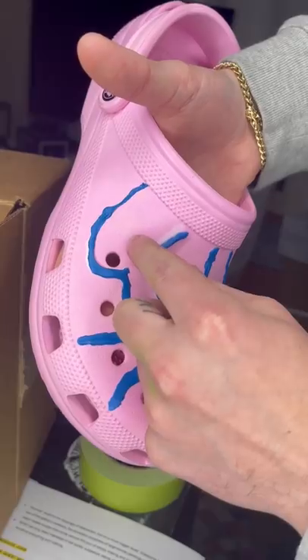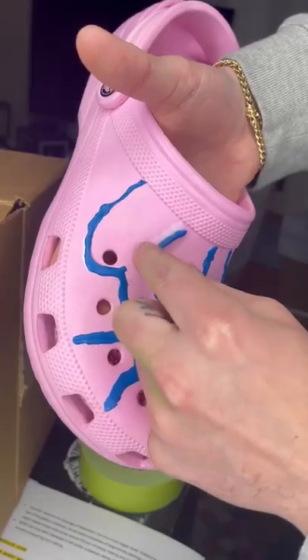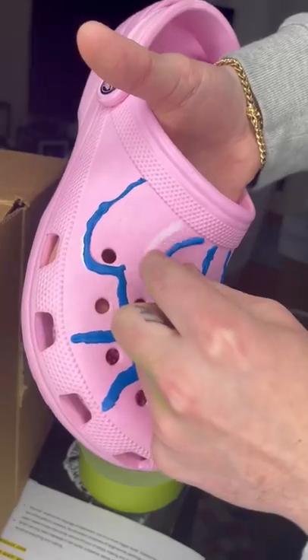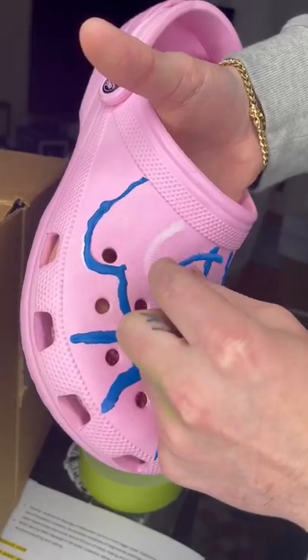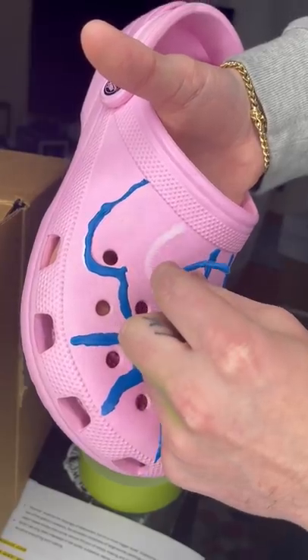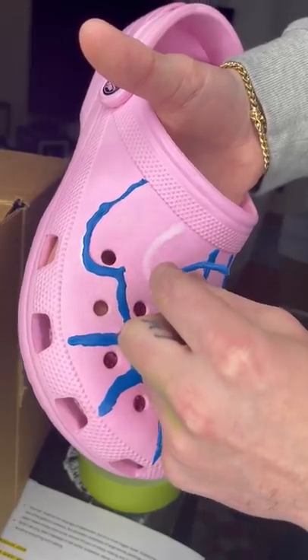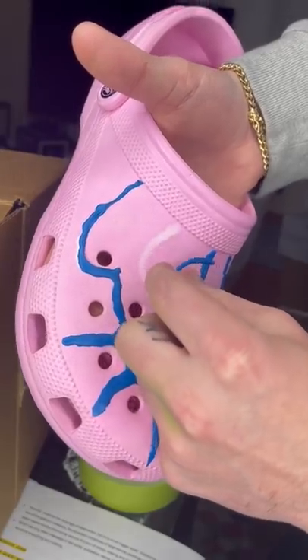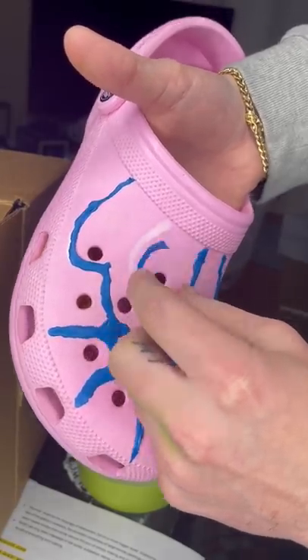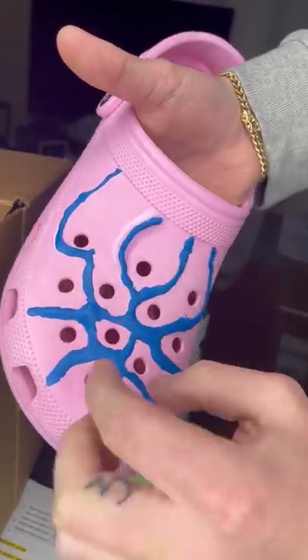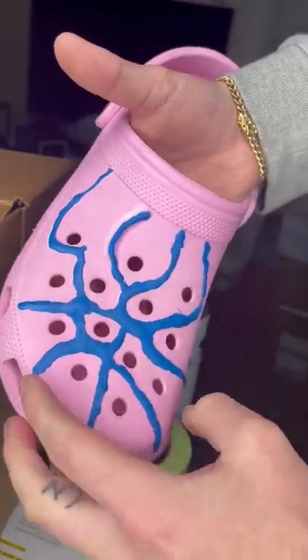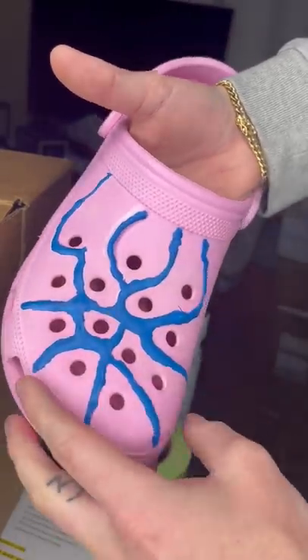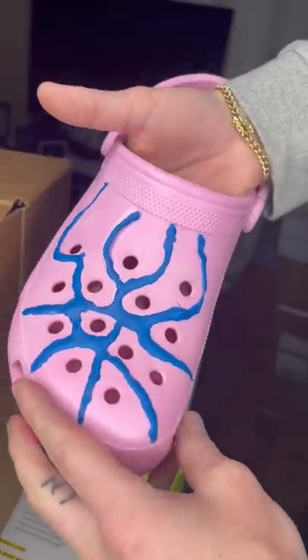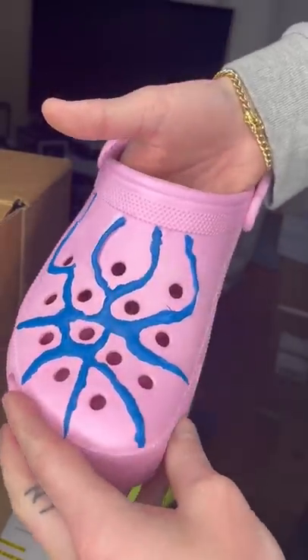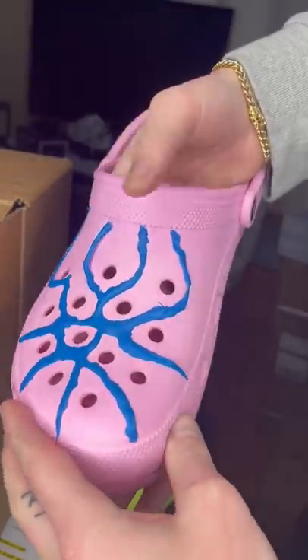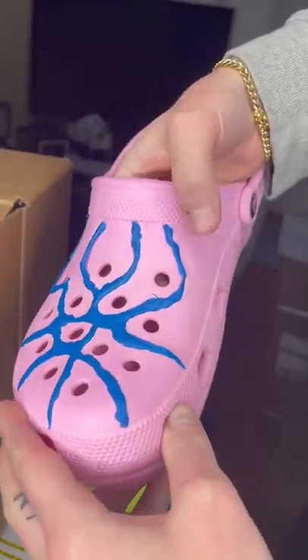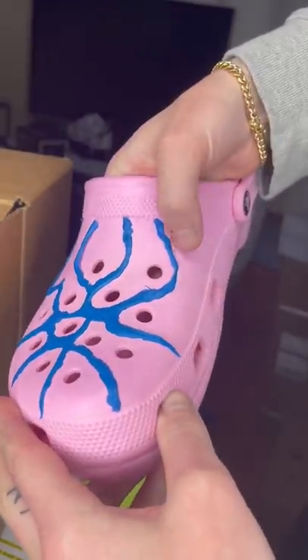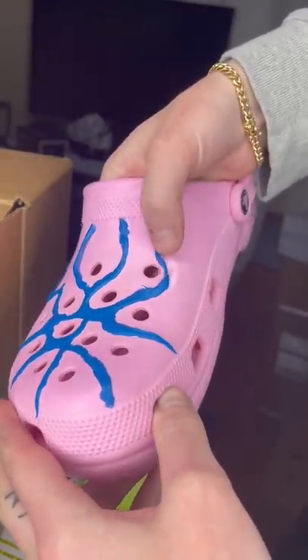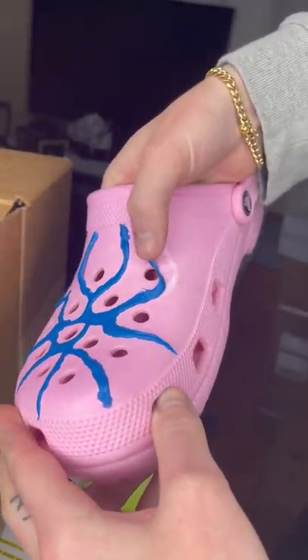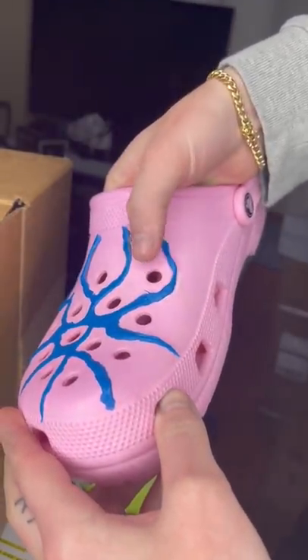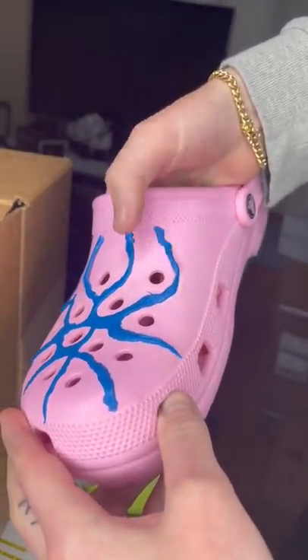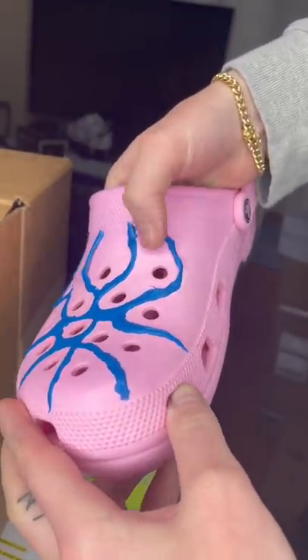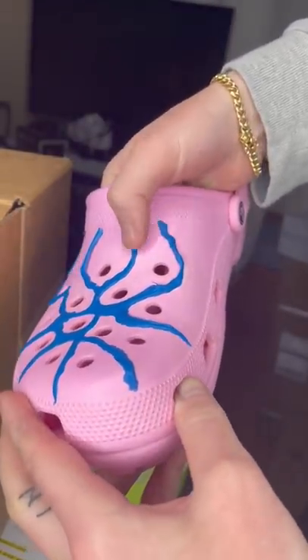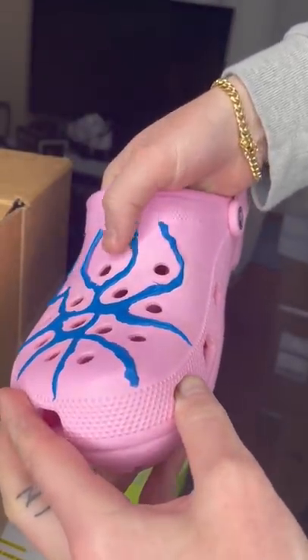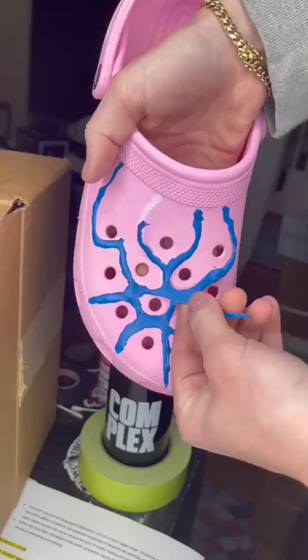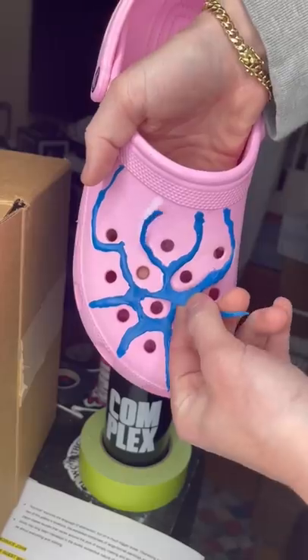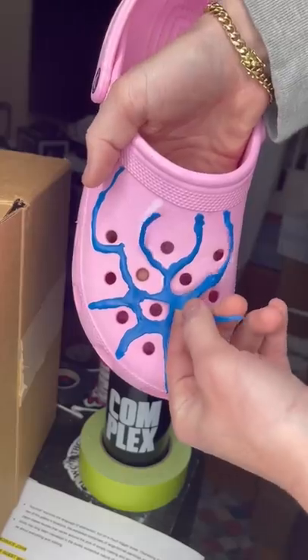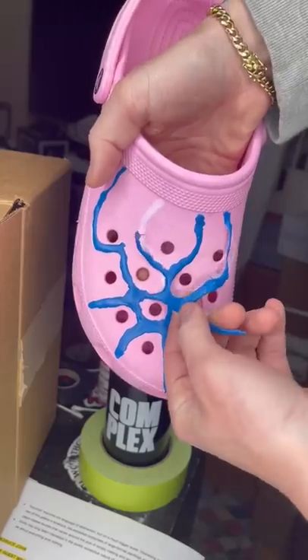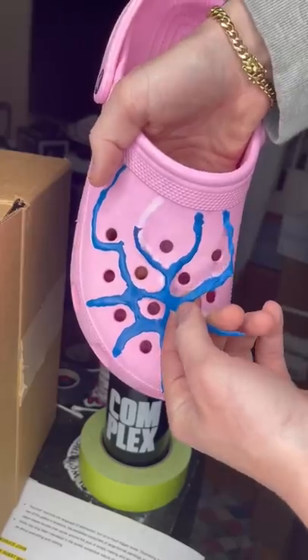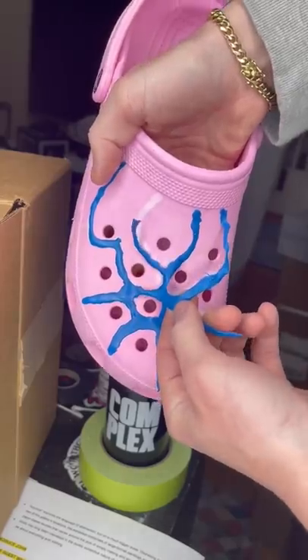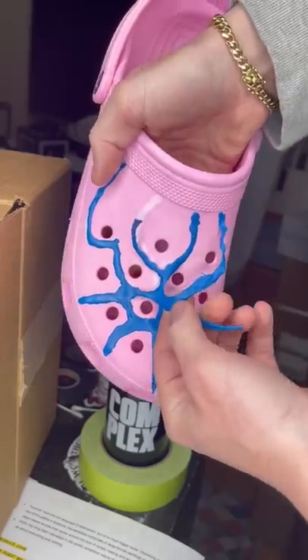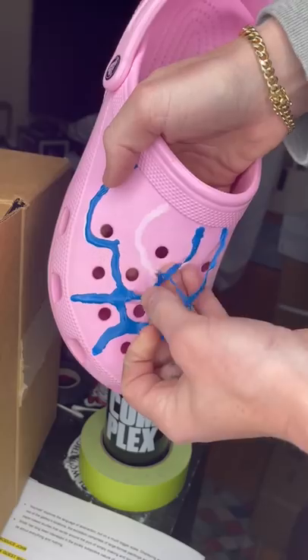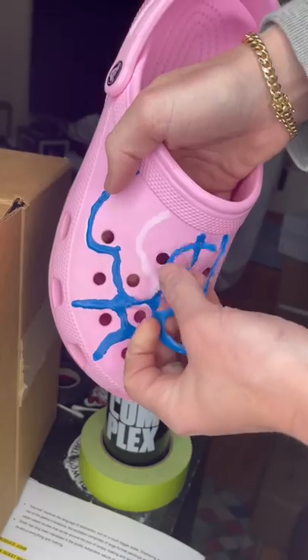I did have high hopes for it, but as soon as it dried, it was already flaking off of the shoe. So I just had to peel it off.